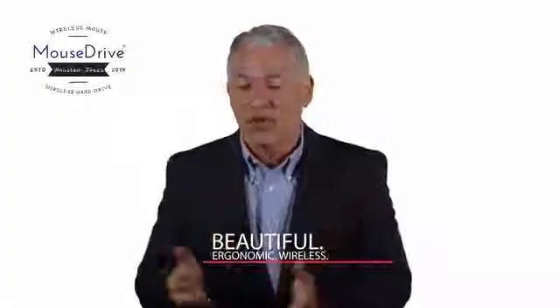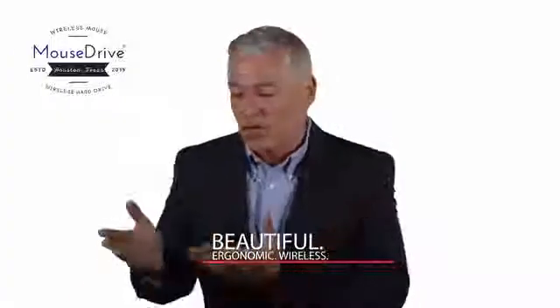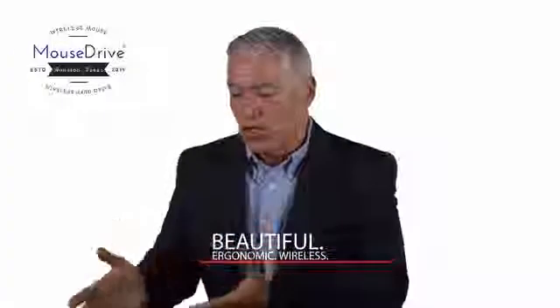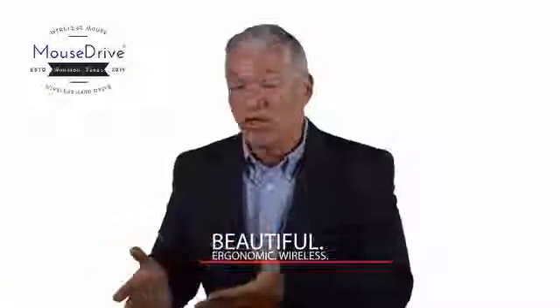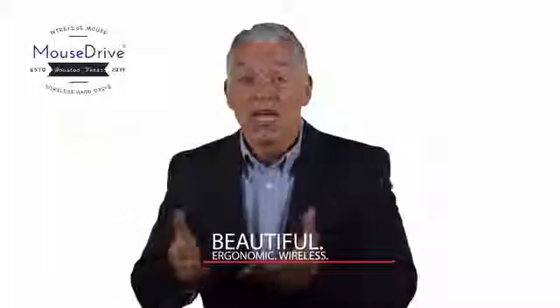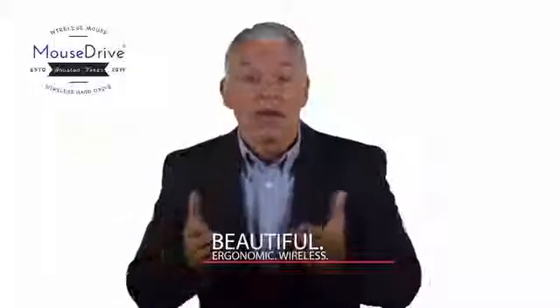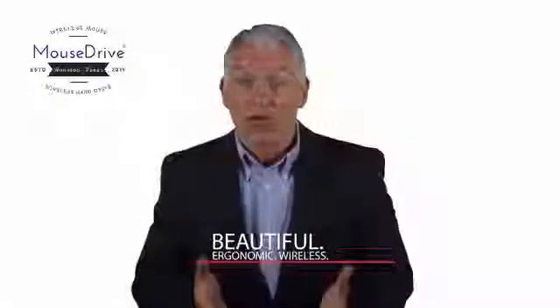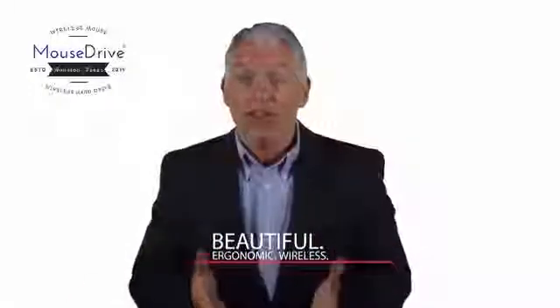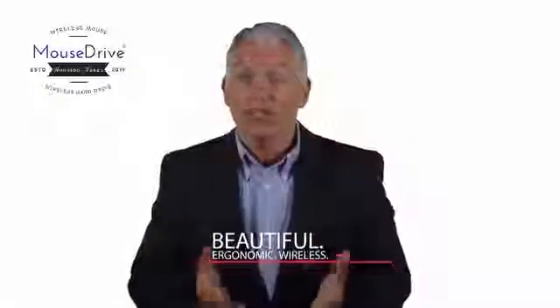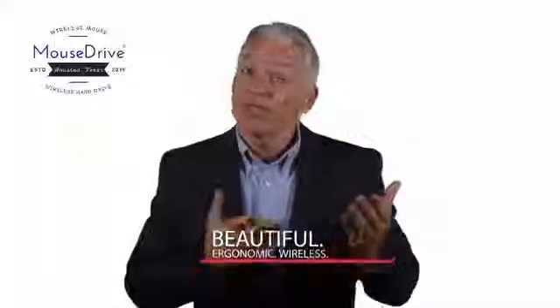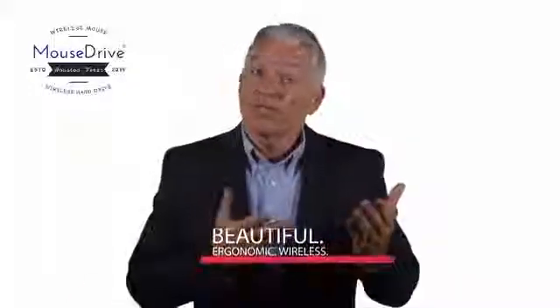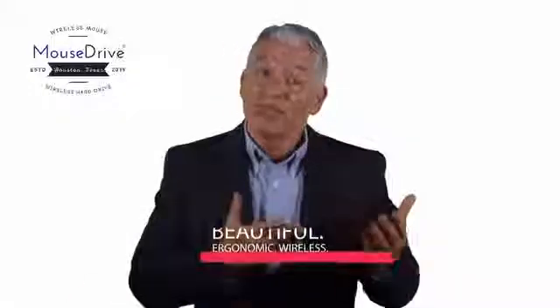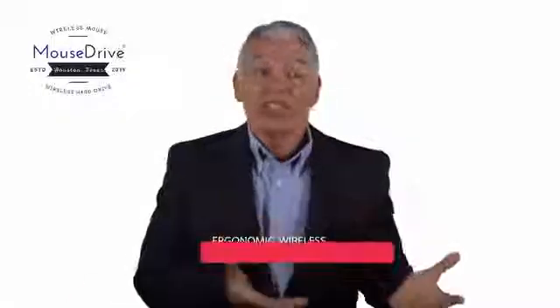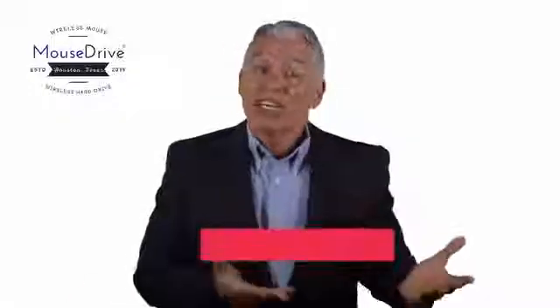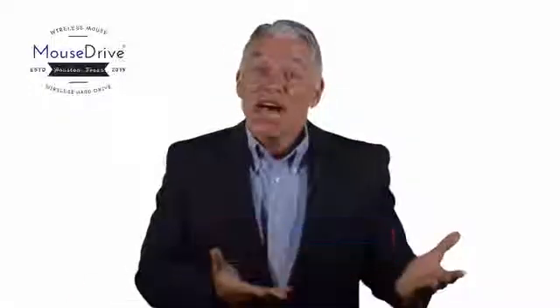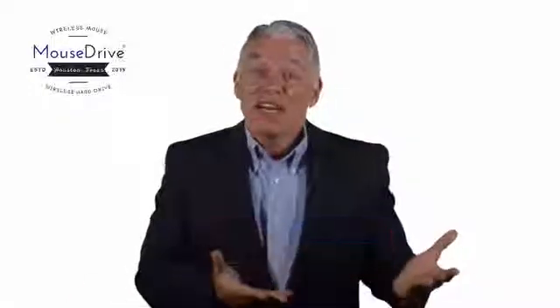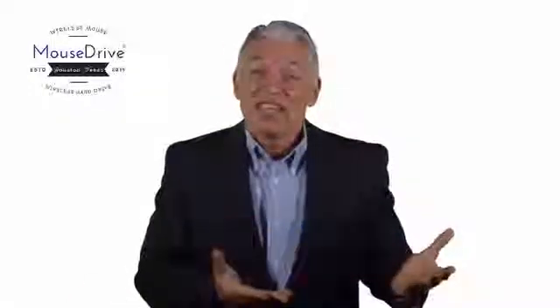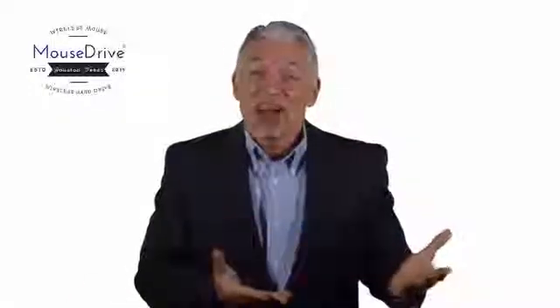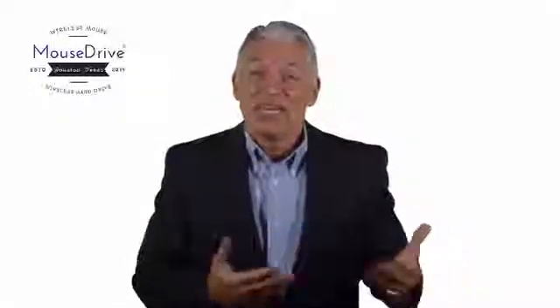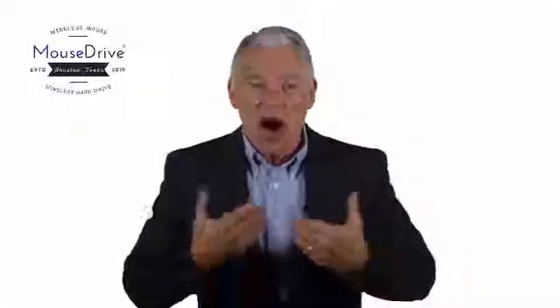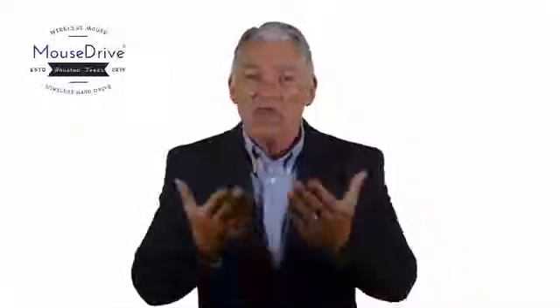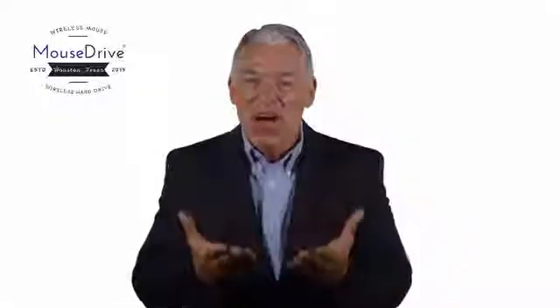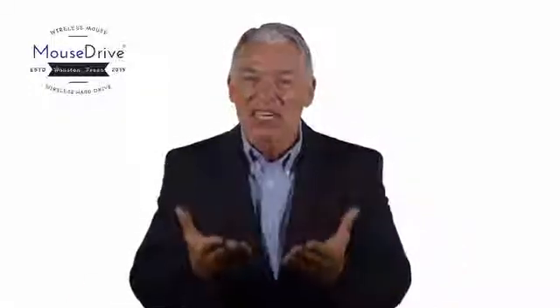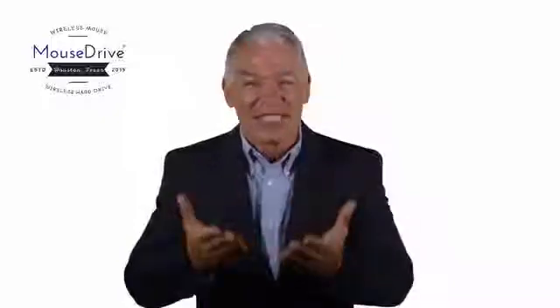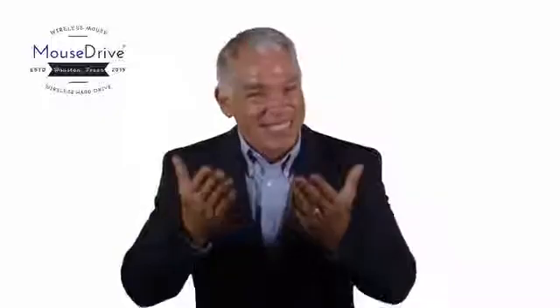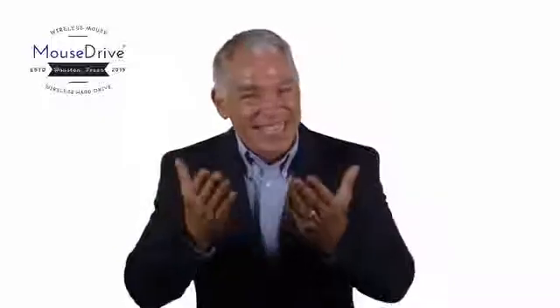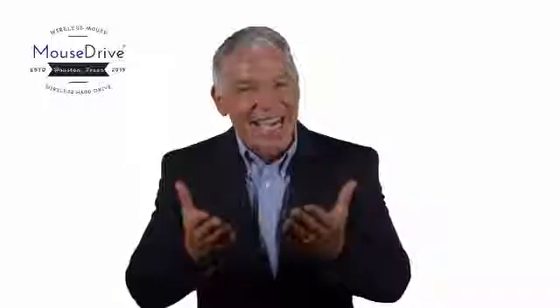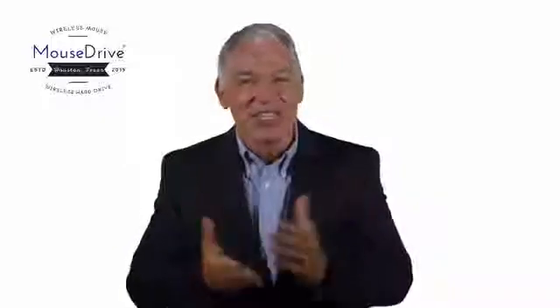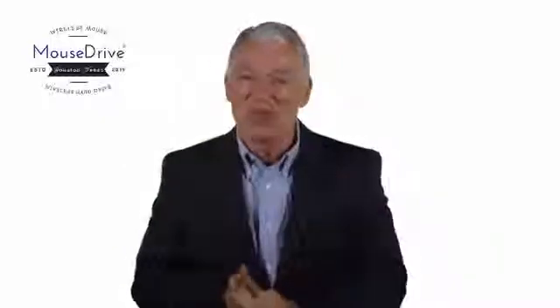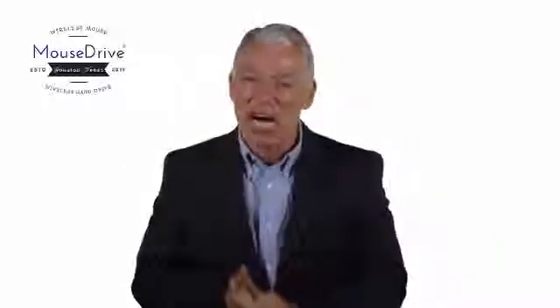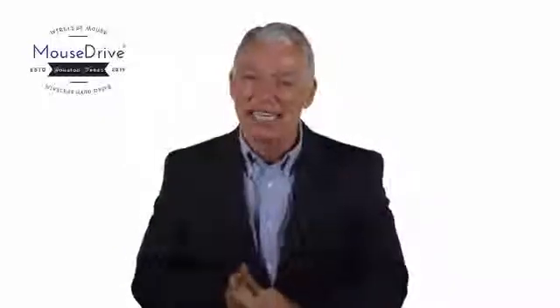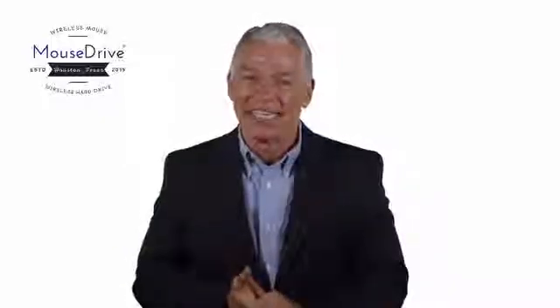So whether you're a student, a professional, or just looking to help out the environment, our product was designed with you in mind.